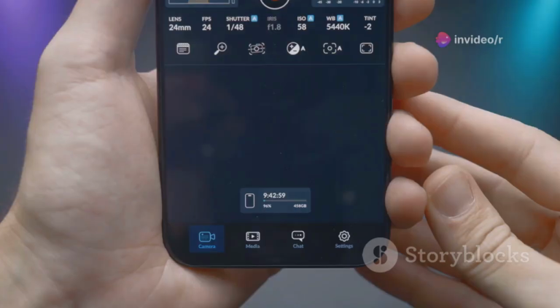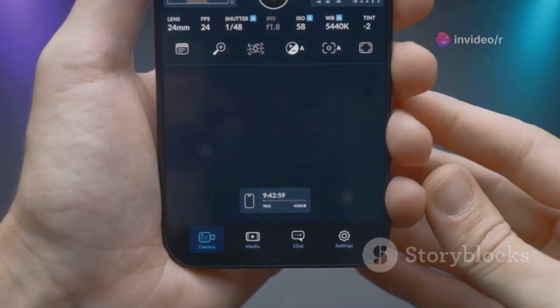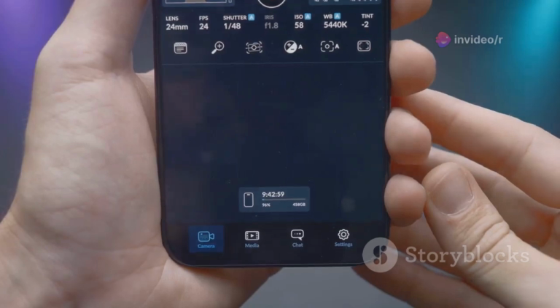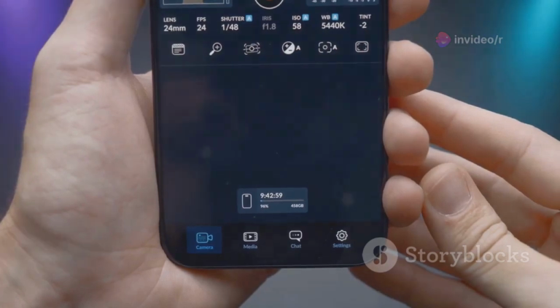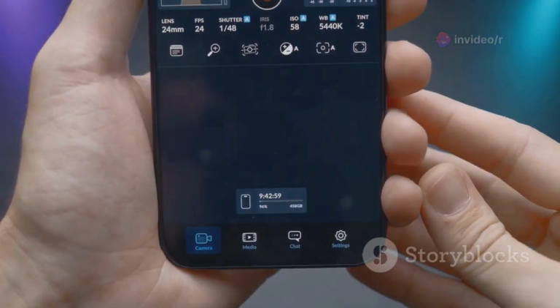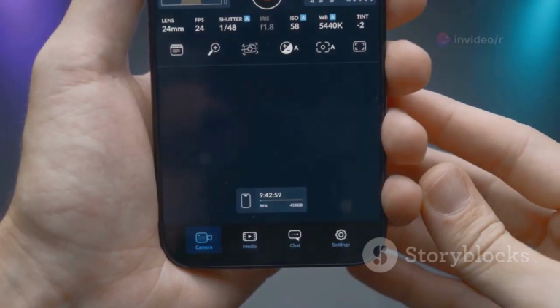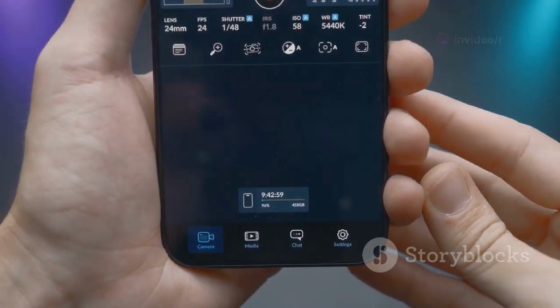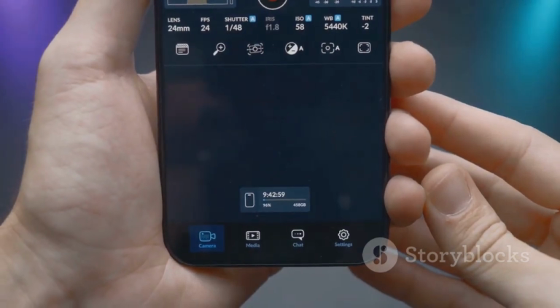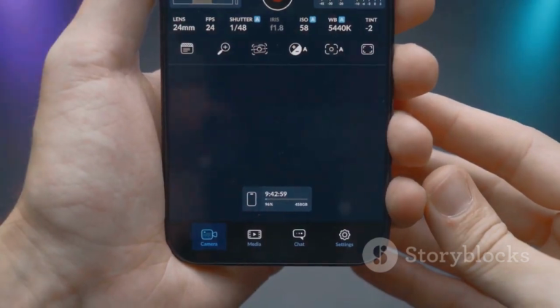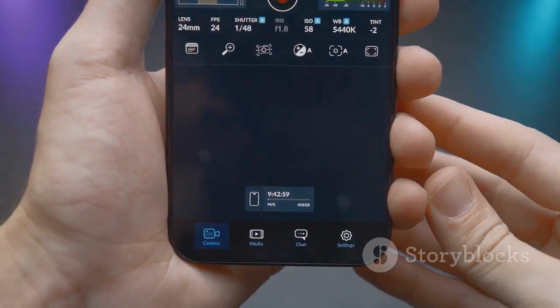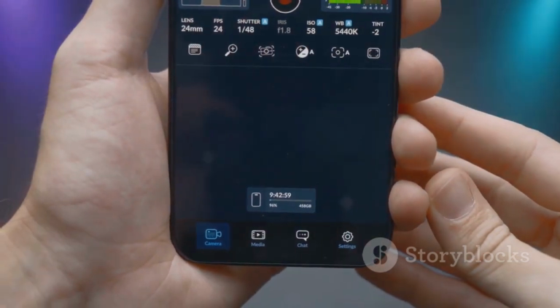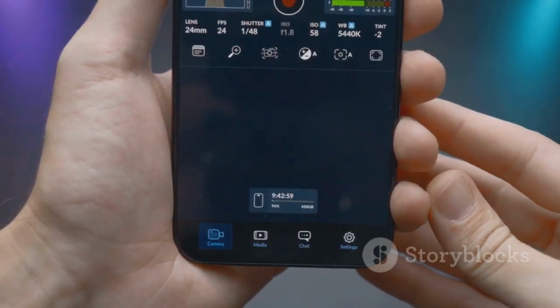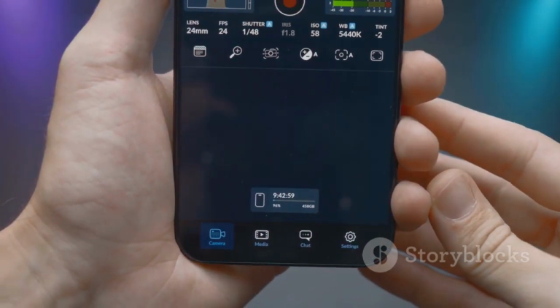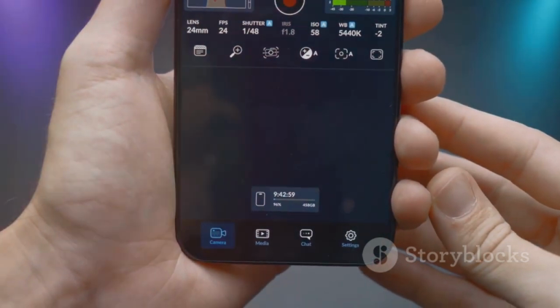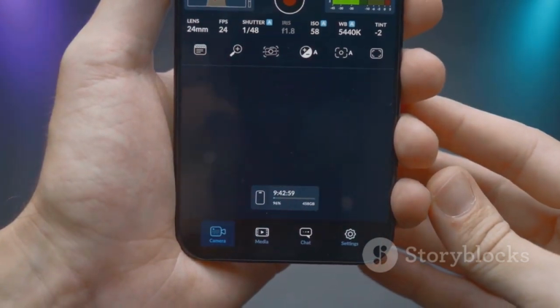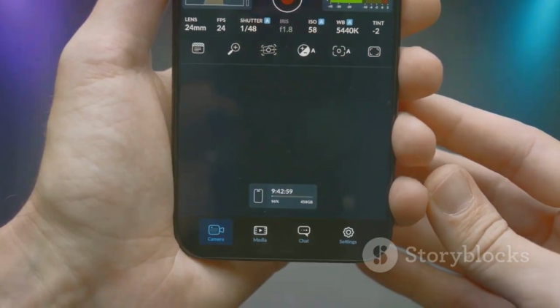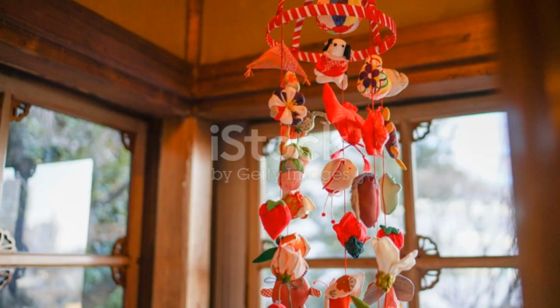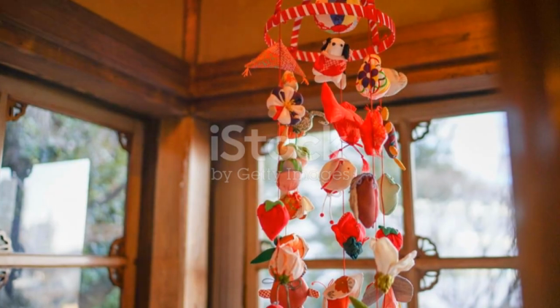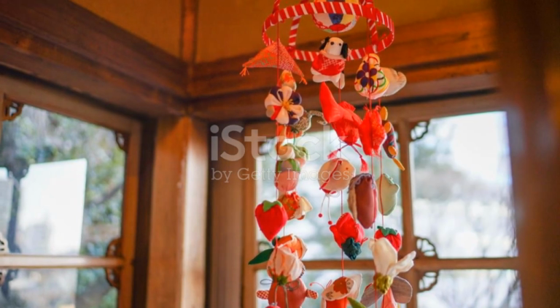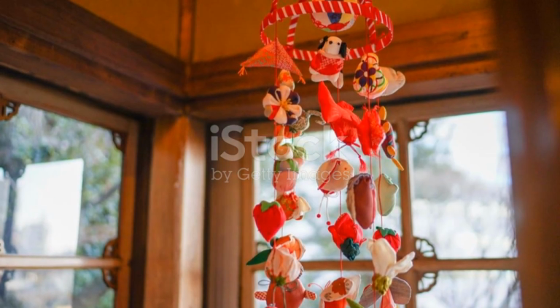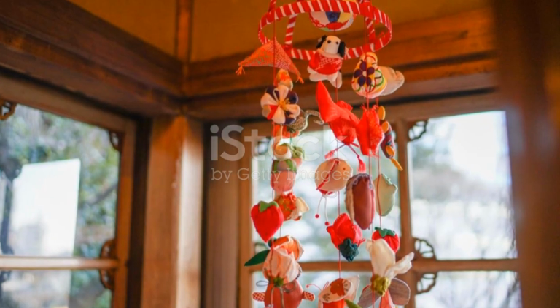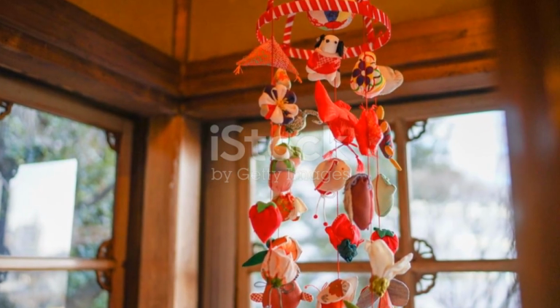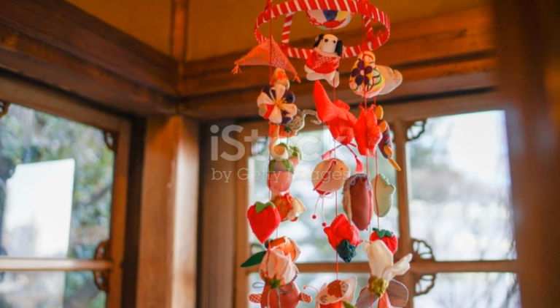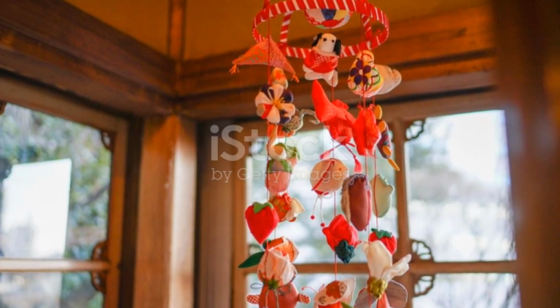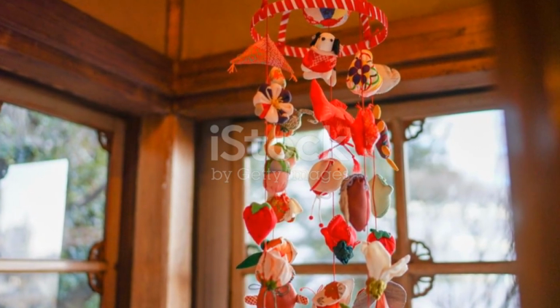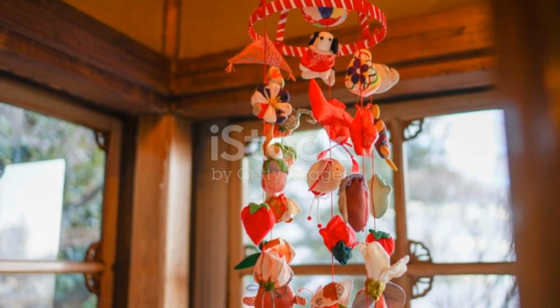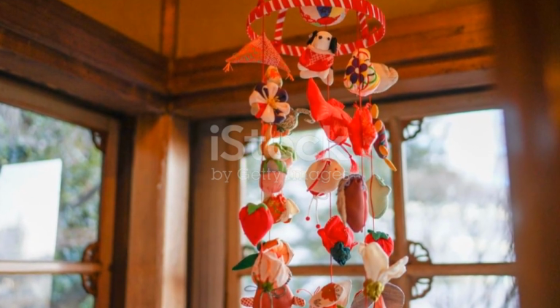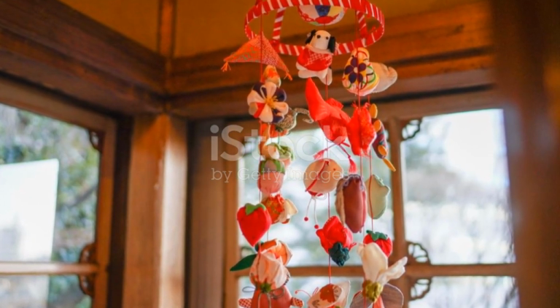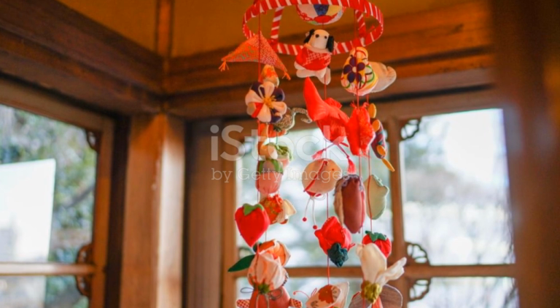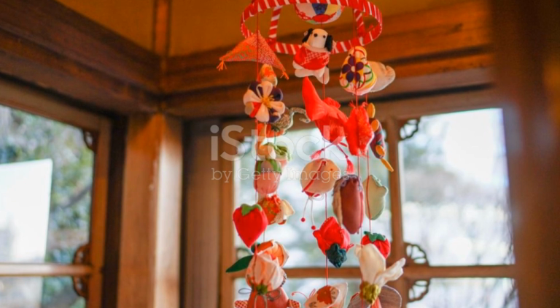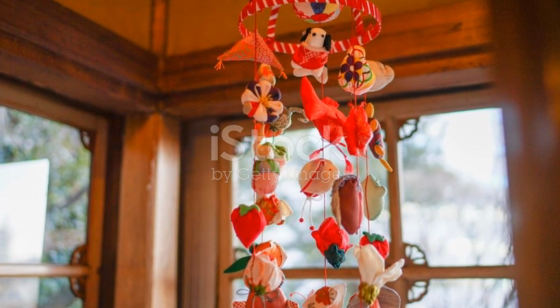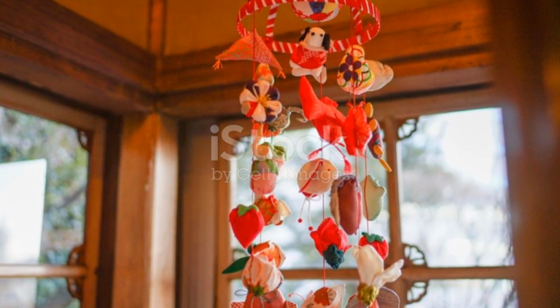And for the creatives out there, meet Deep Artifacts. Transform your photos into stunning artwork with just a tap.